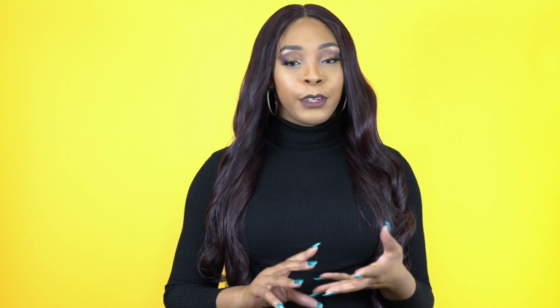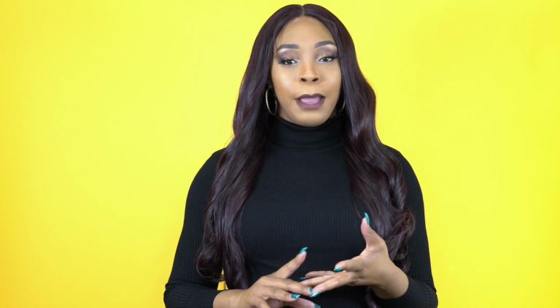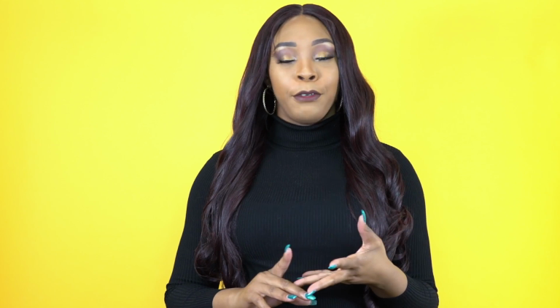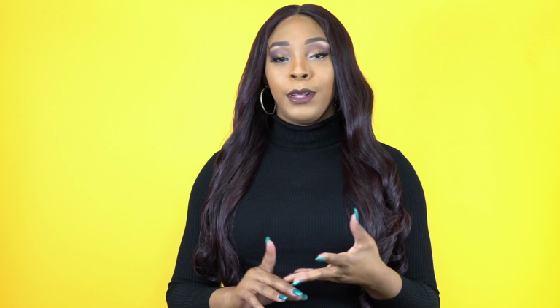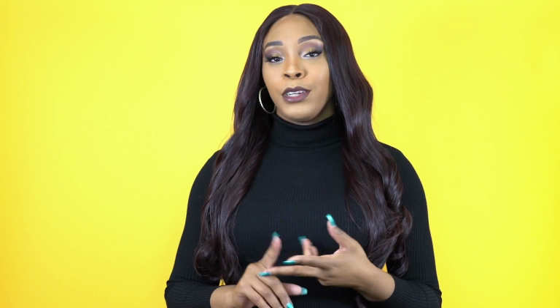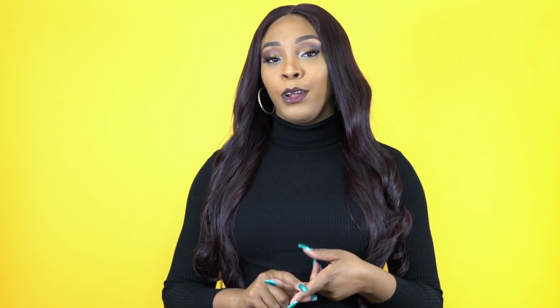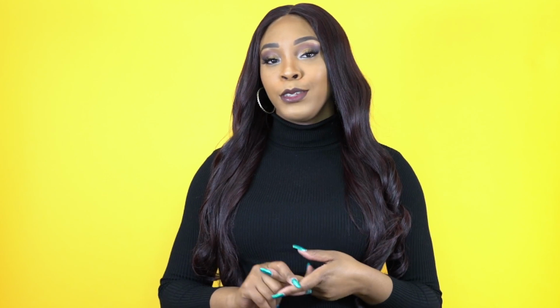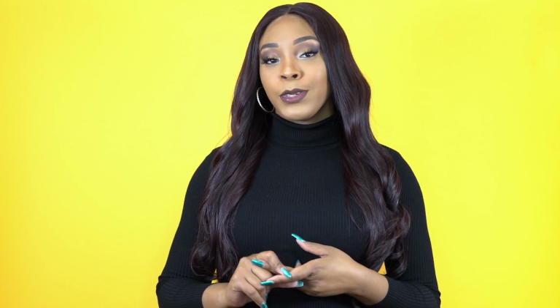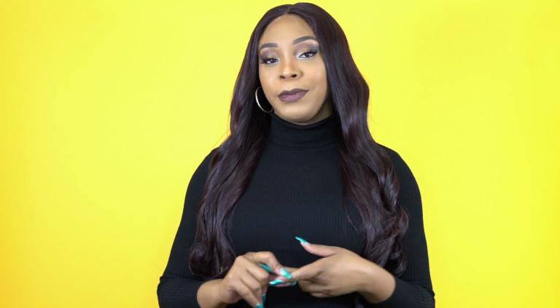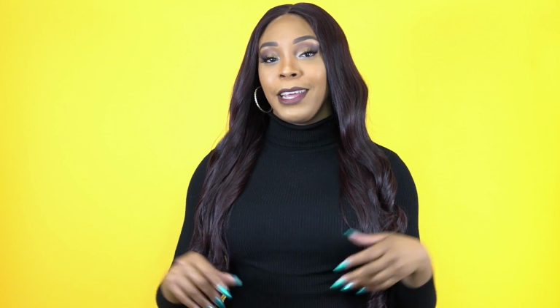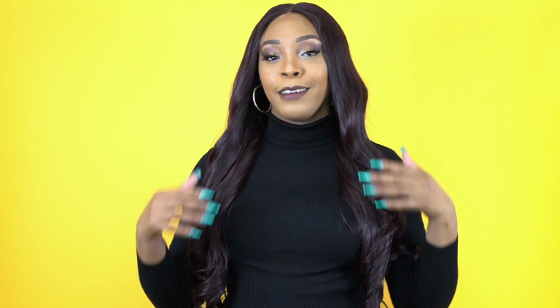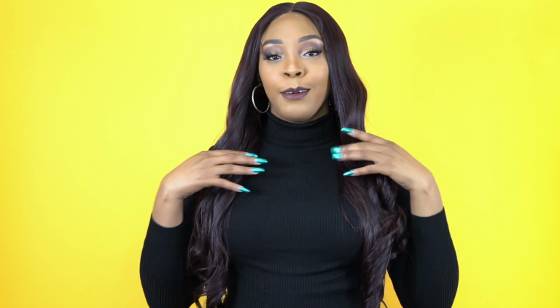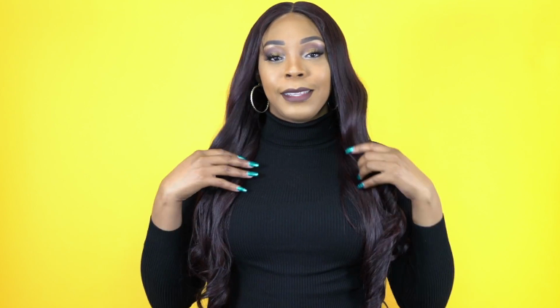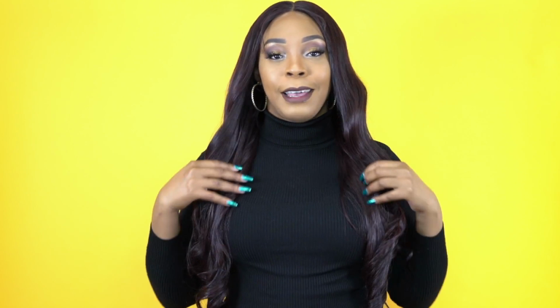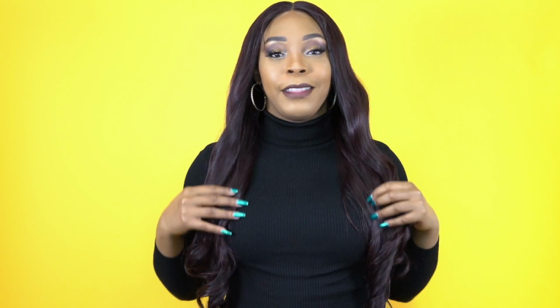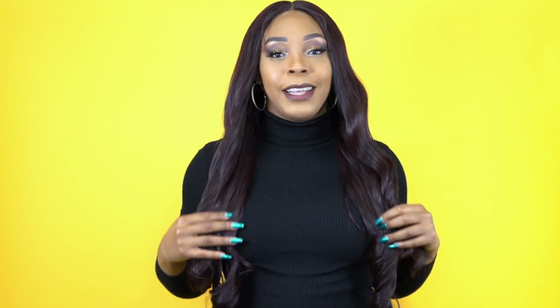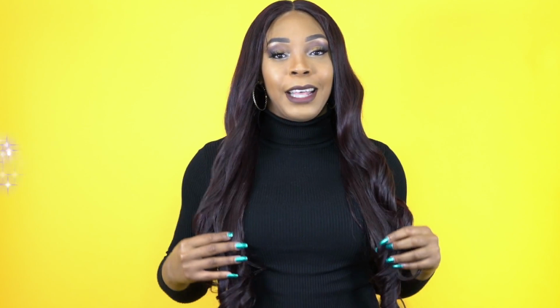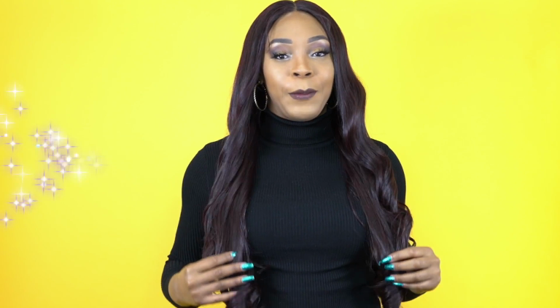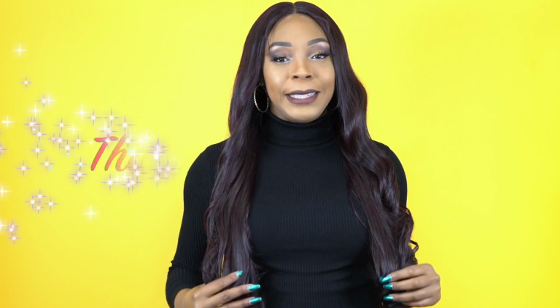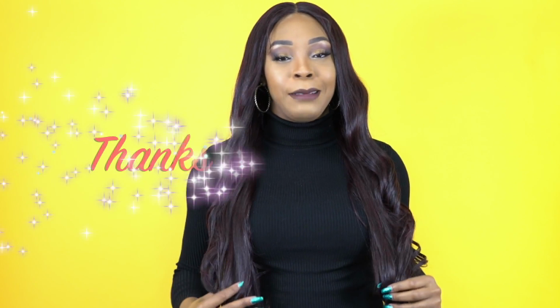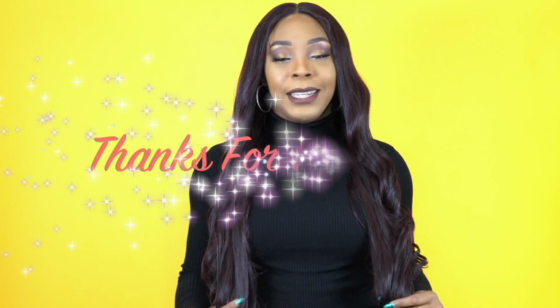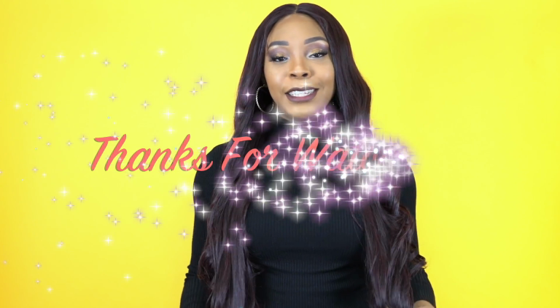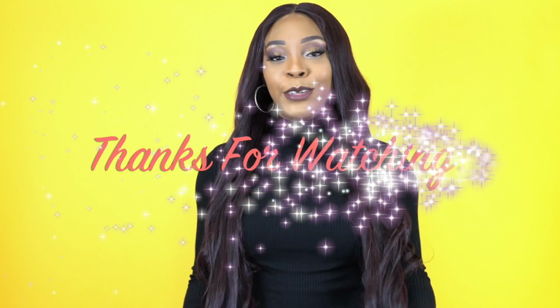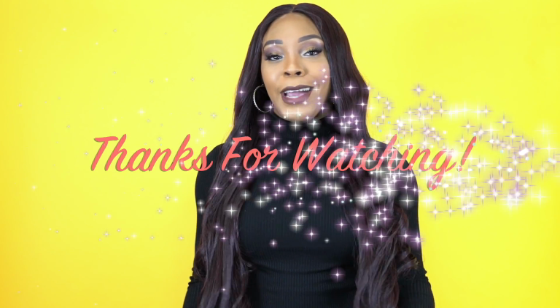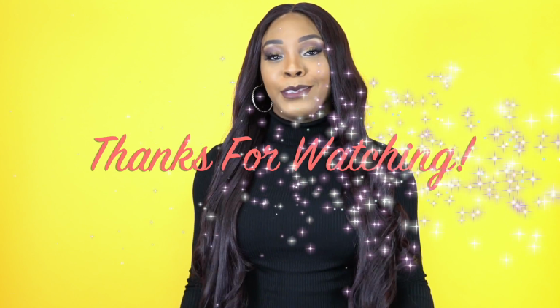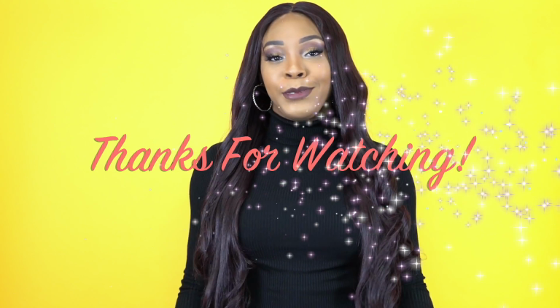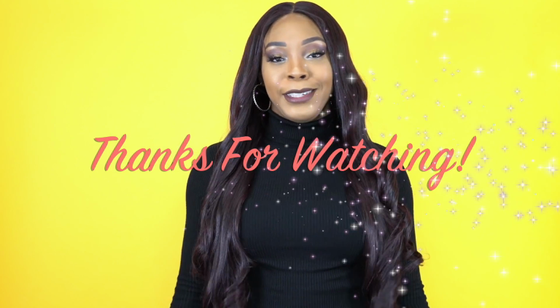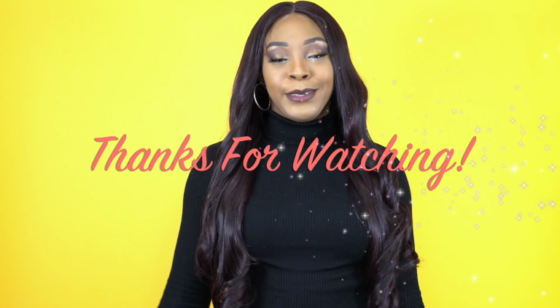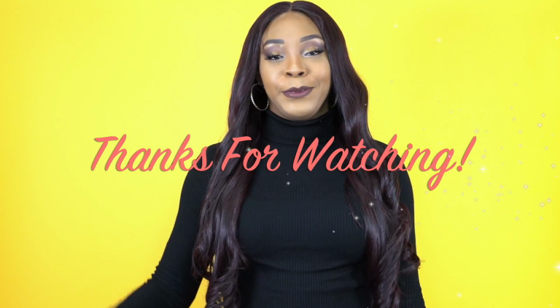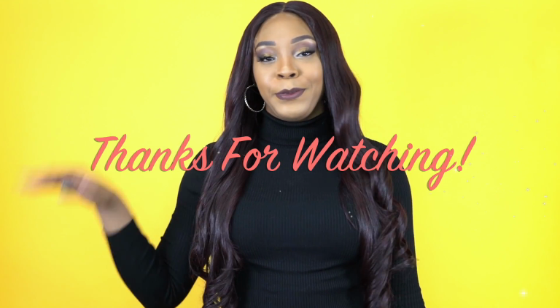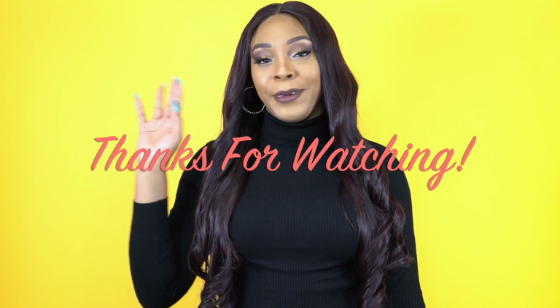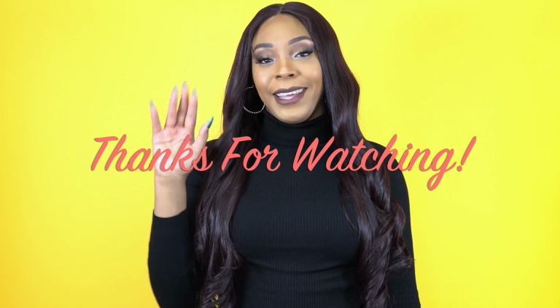Like, subscribe, follow us on all our social media accounts — everything is at the website. And I'll see you guys really soon. Bye-bye.